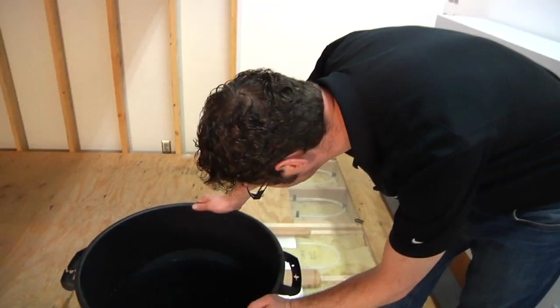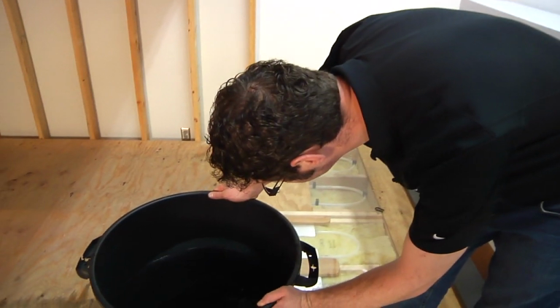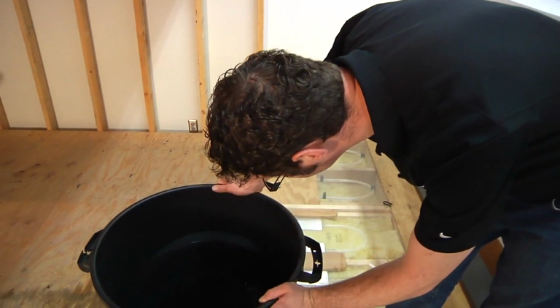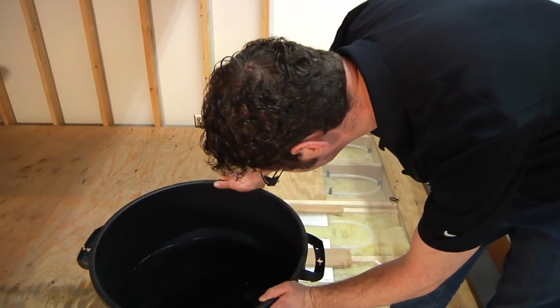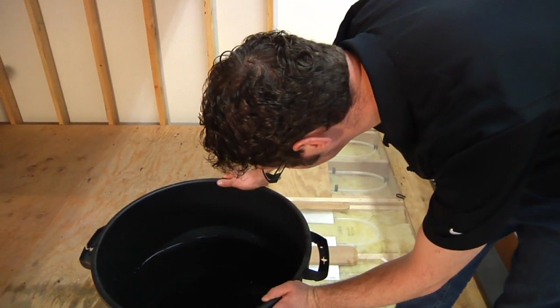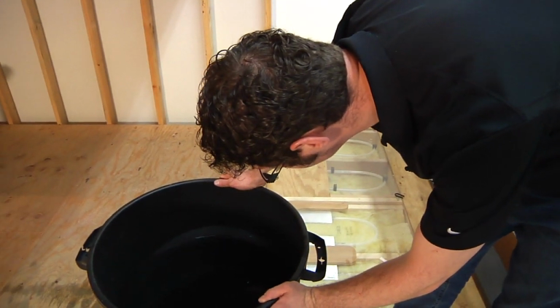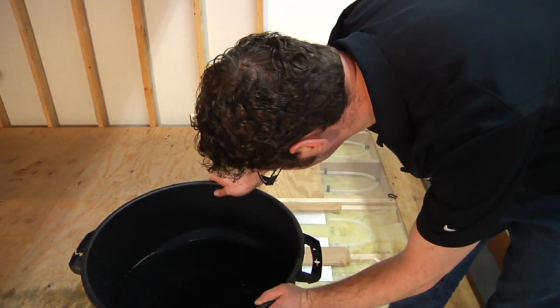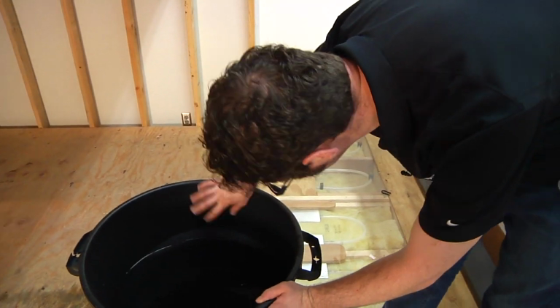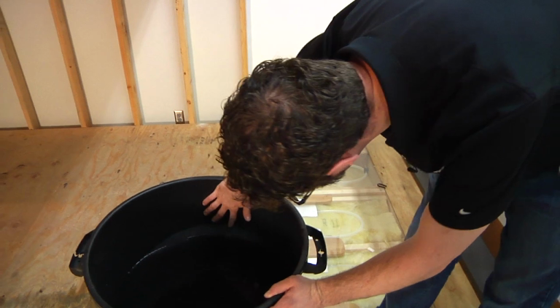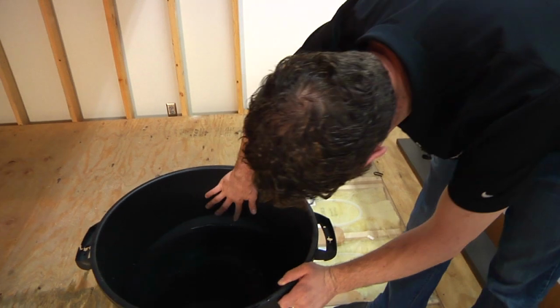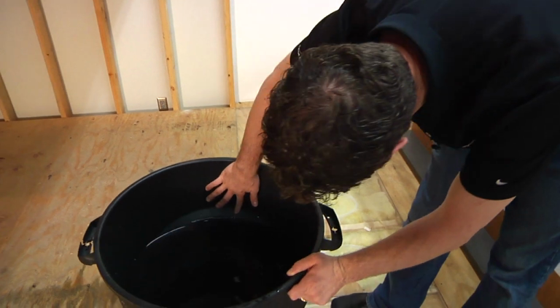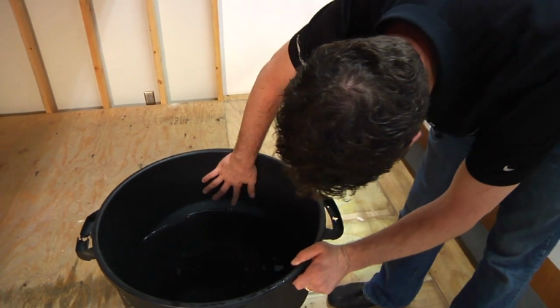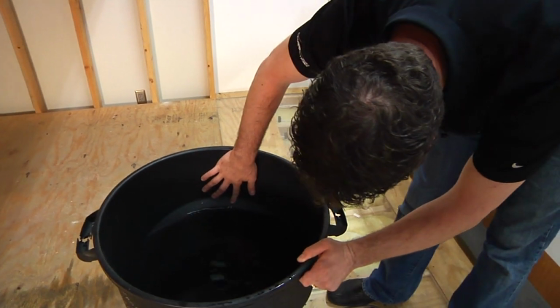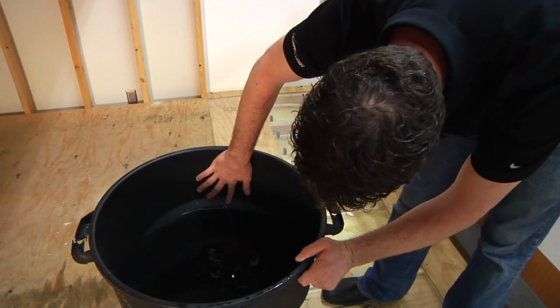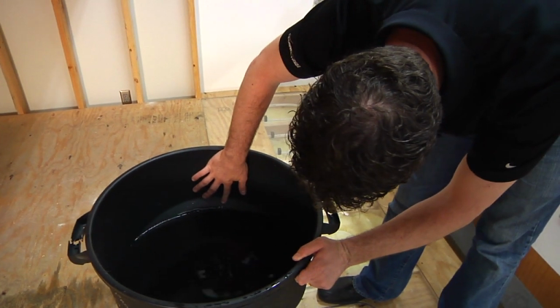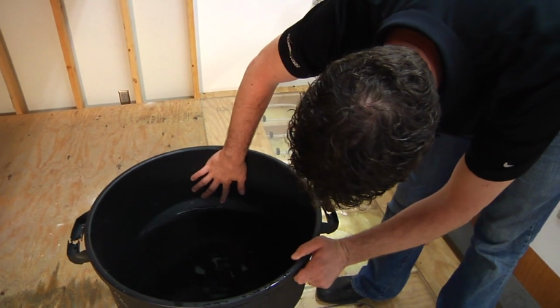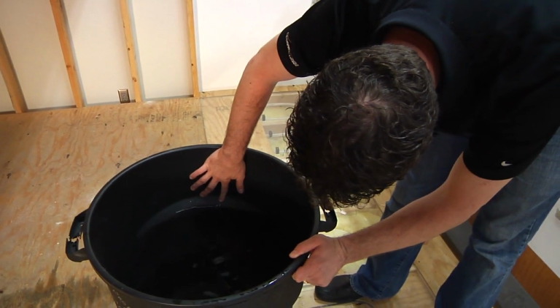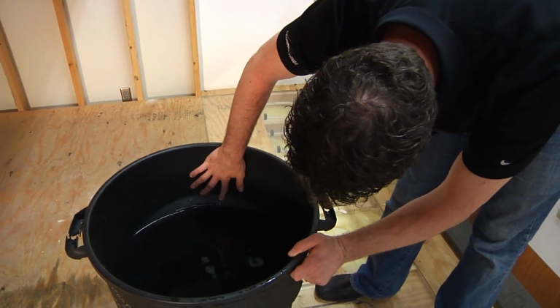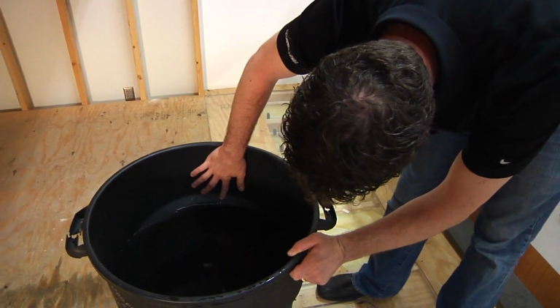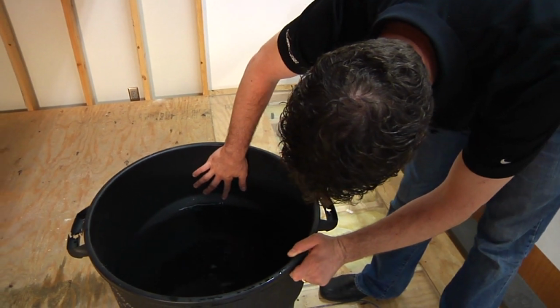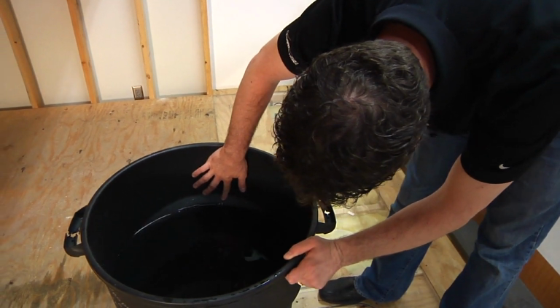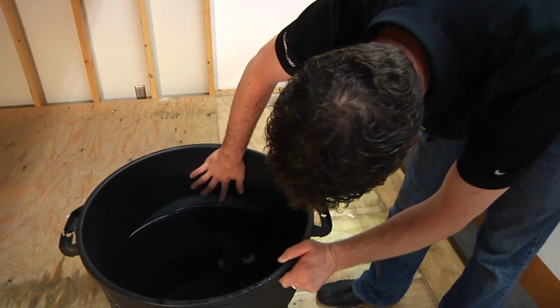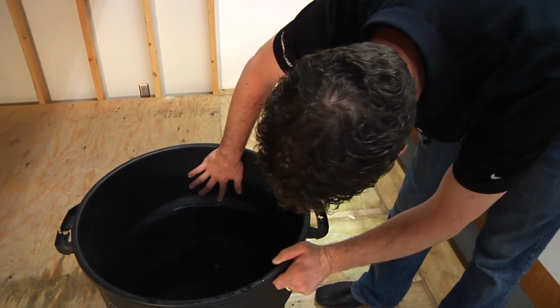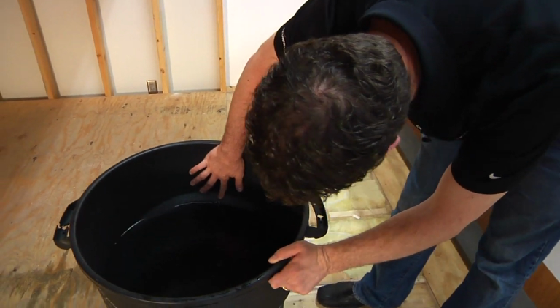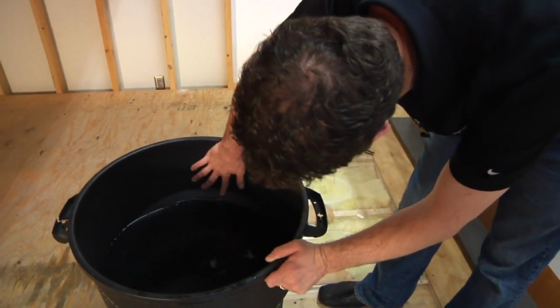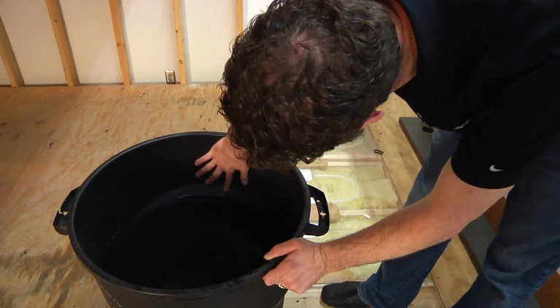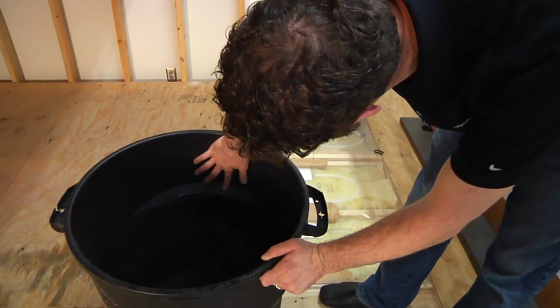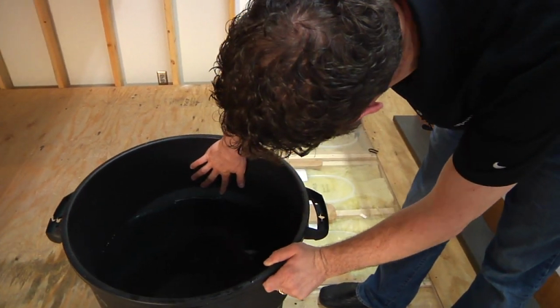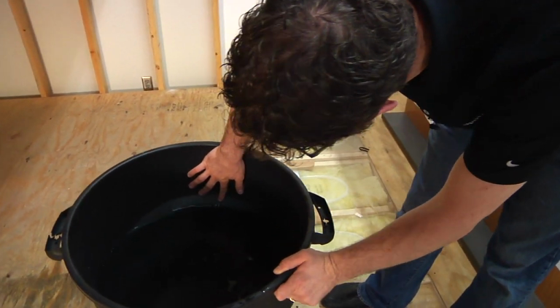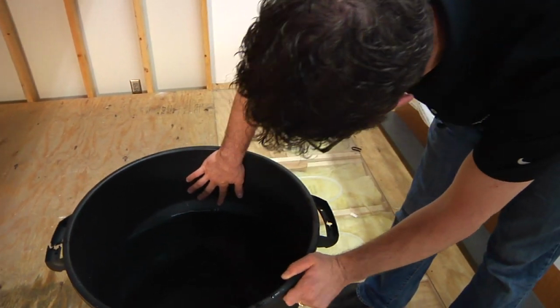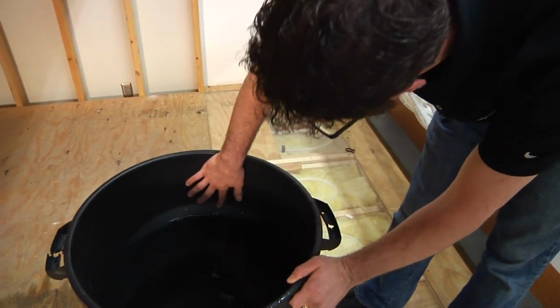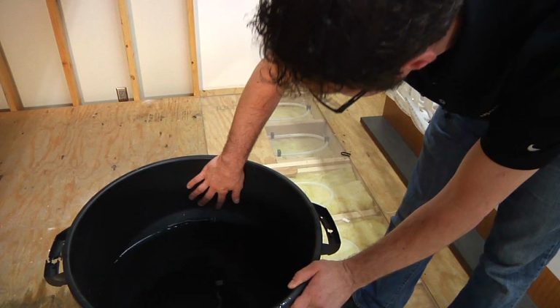If the water in the bucket does not equal the calculated flow on the plan, review the troubleshooting checklist and perform the flow test again.